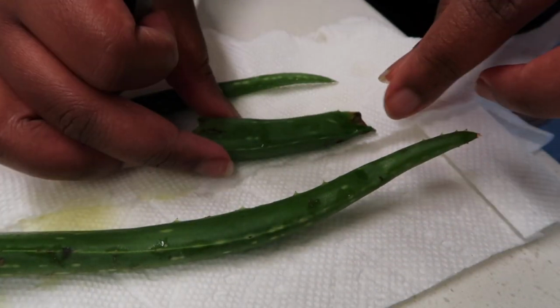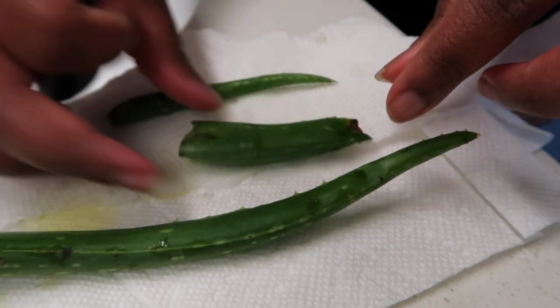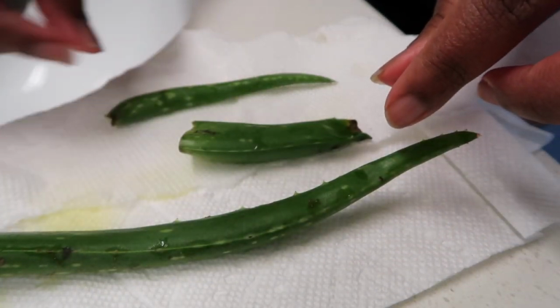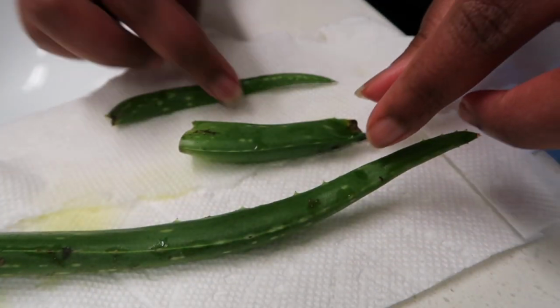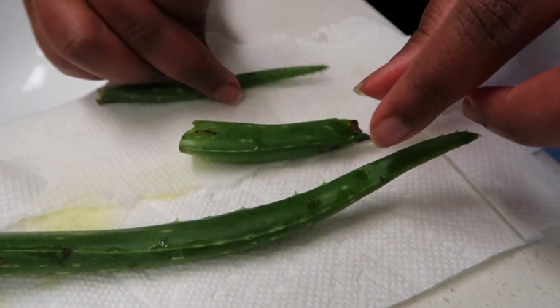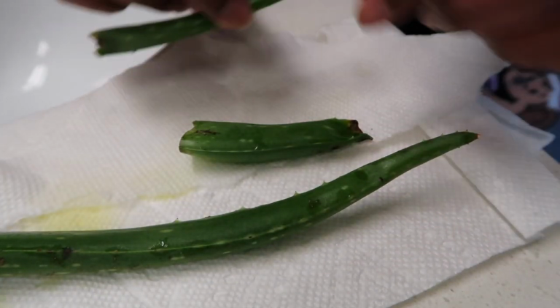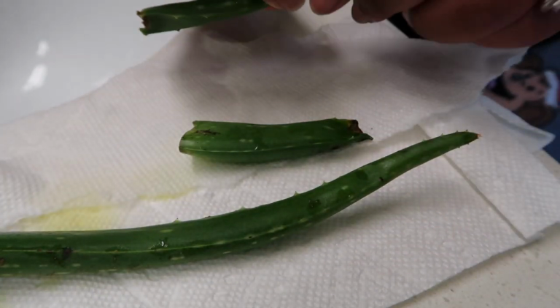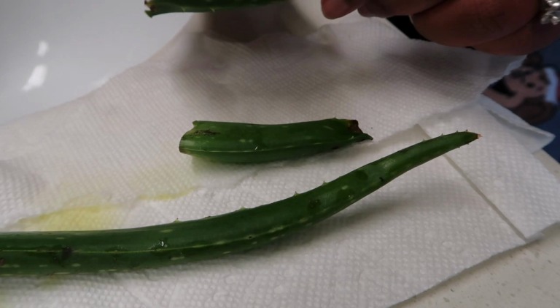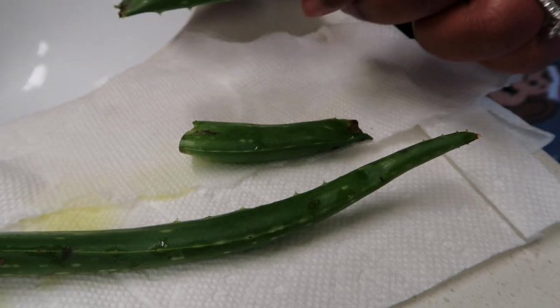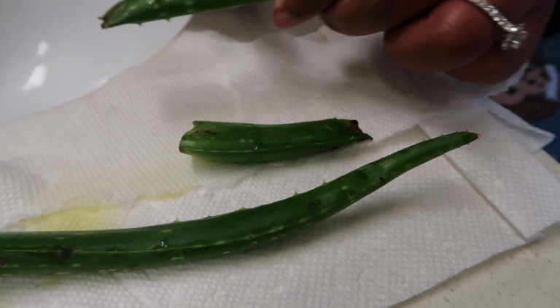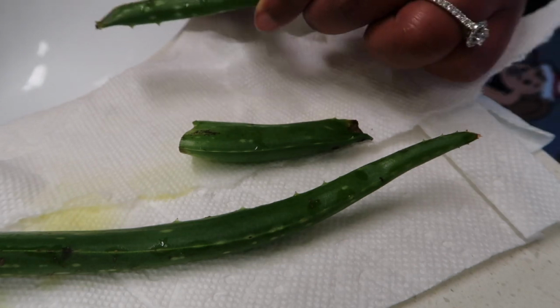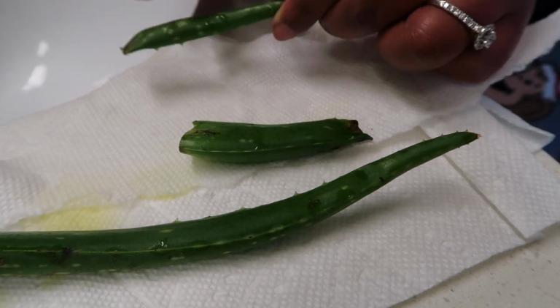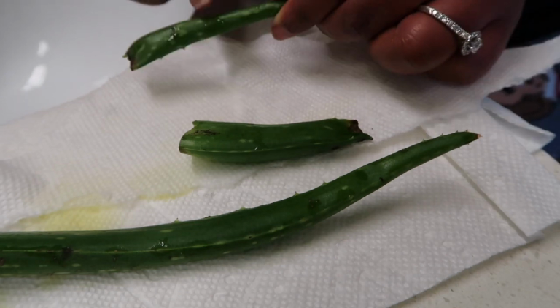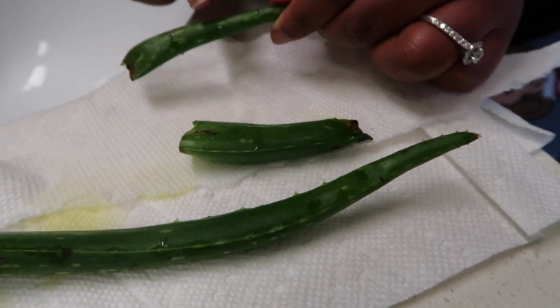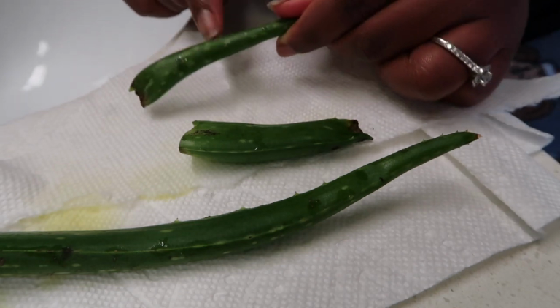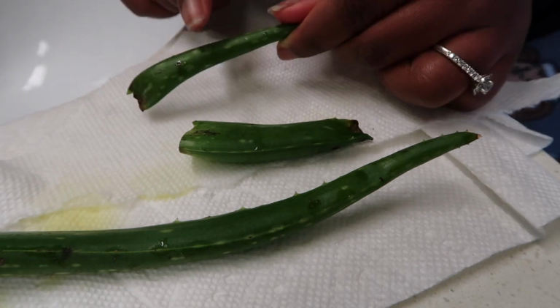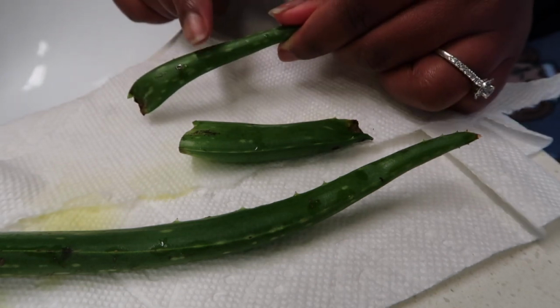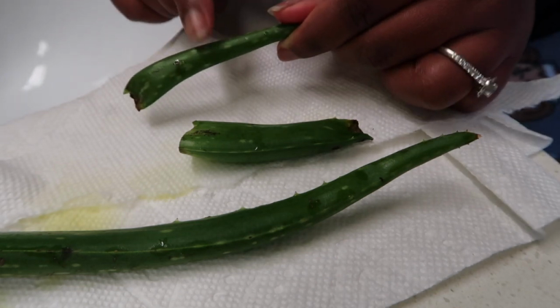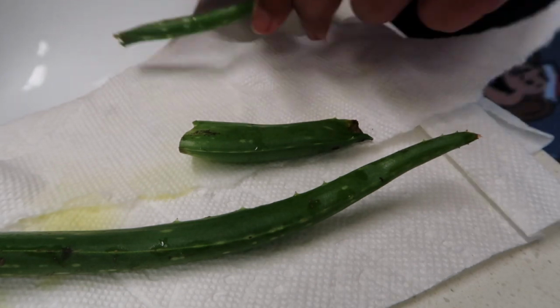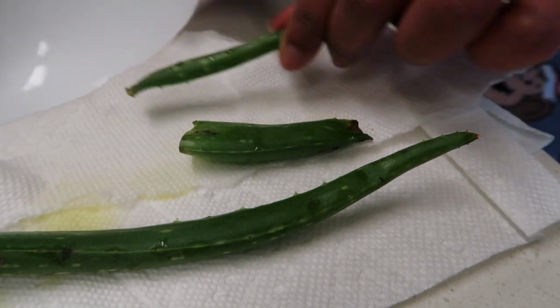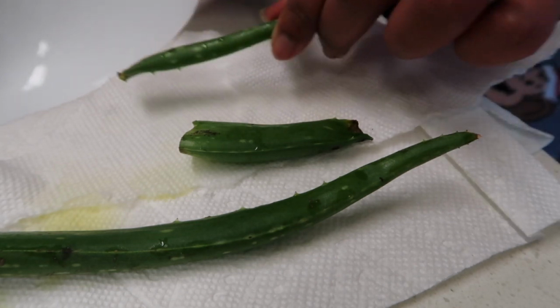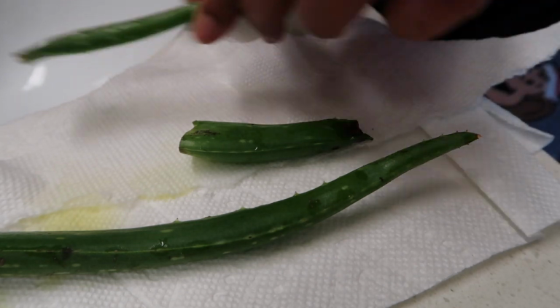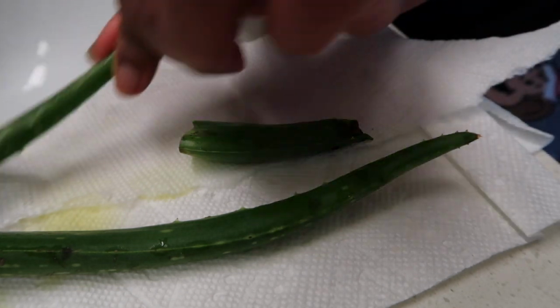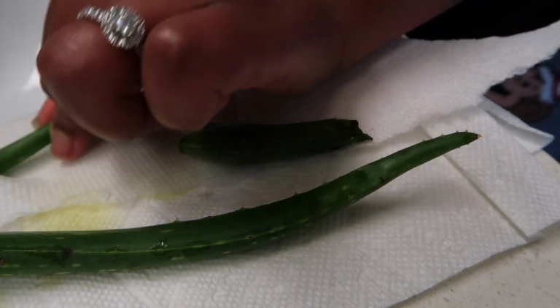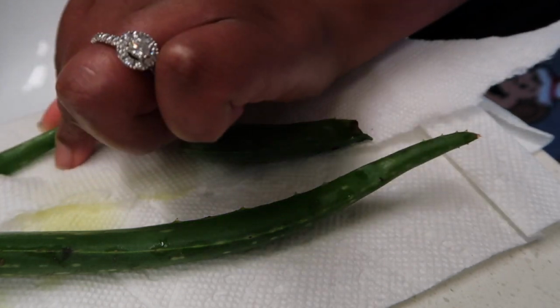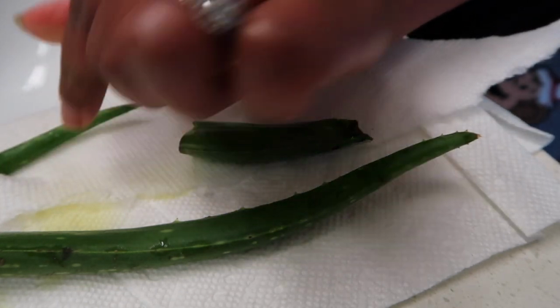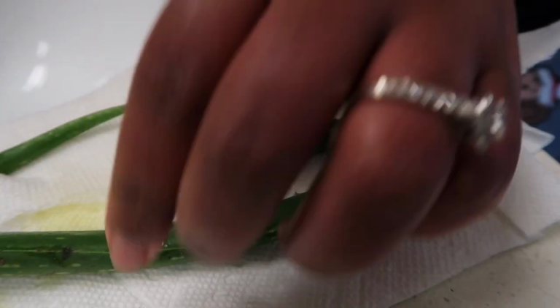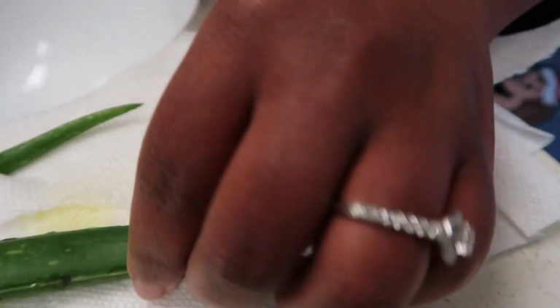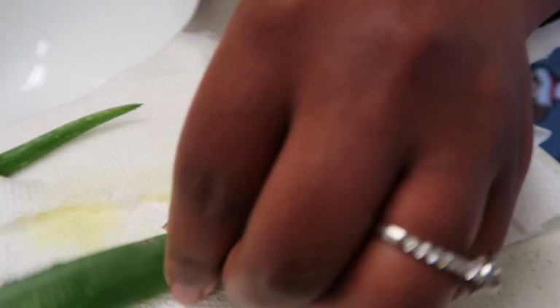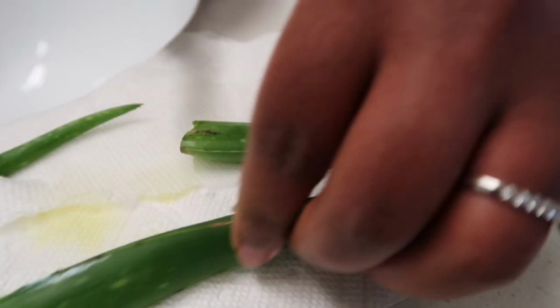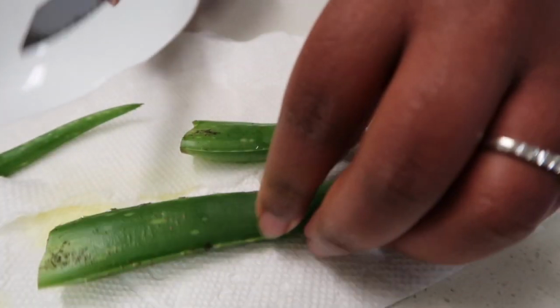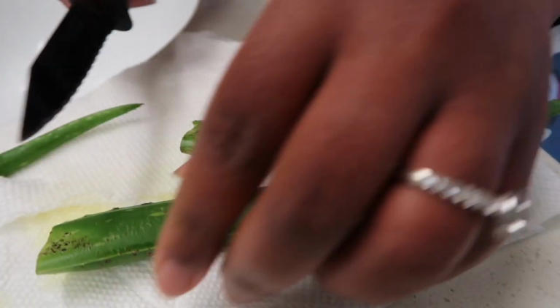I washed the aloe with soap and water just to get any dirt or anything on the outside of the aloe off of it.